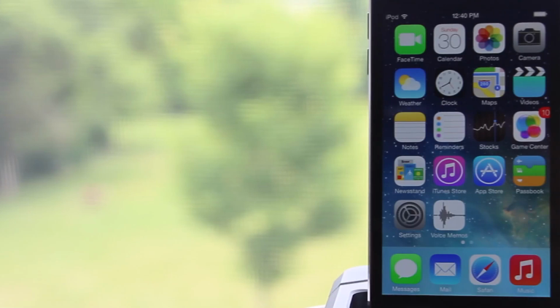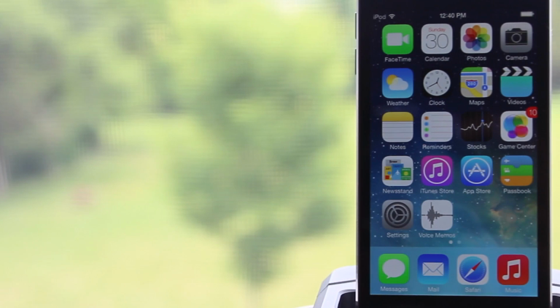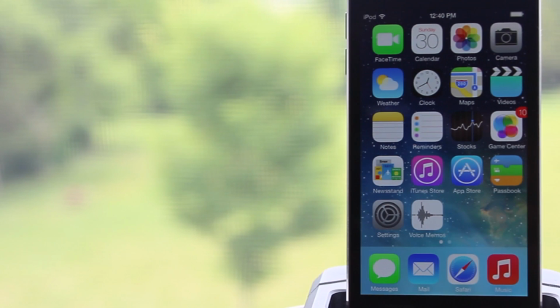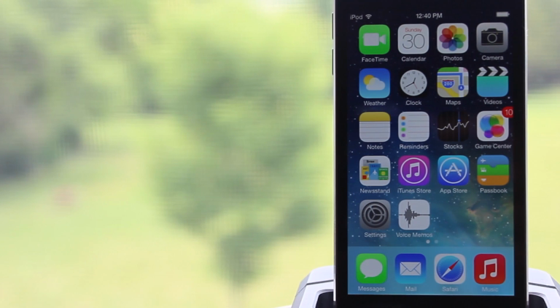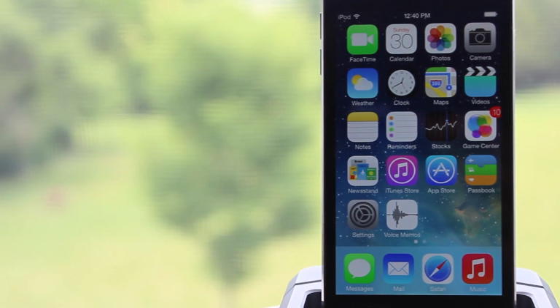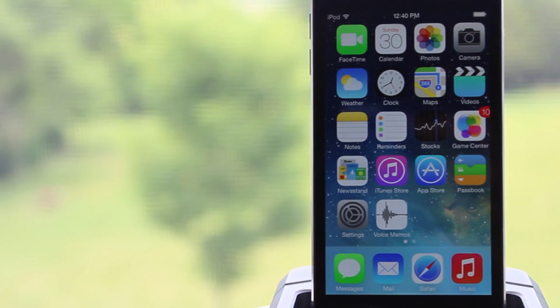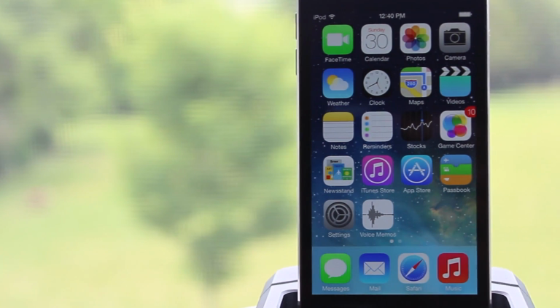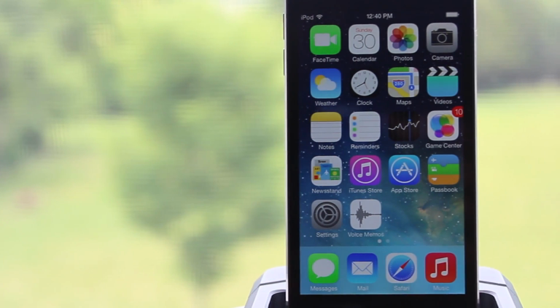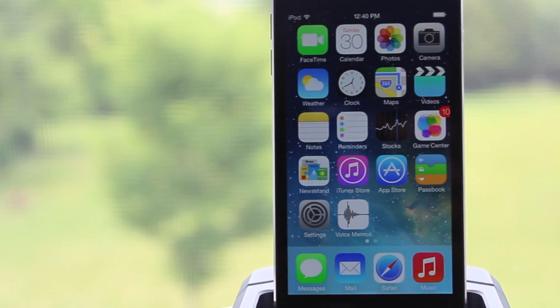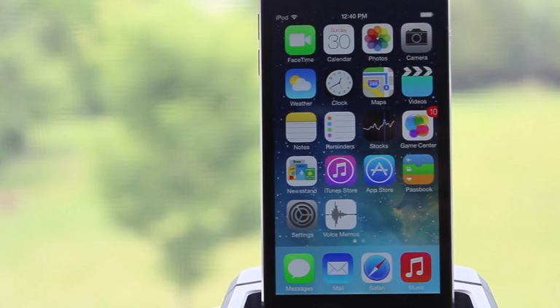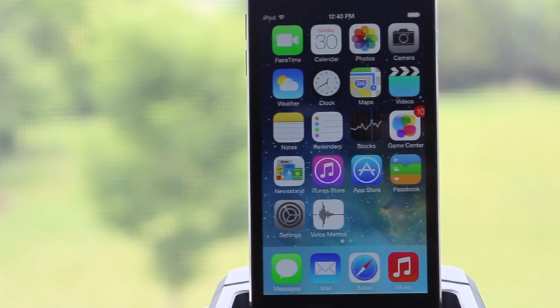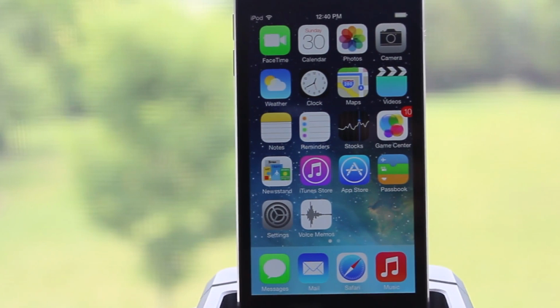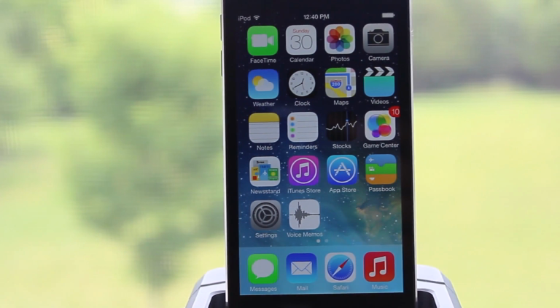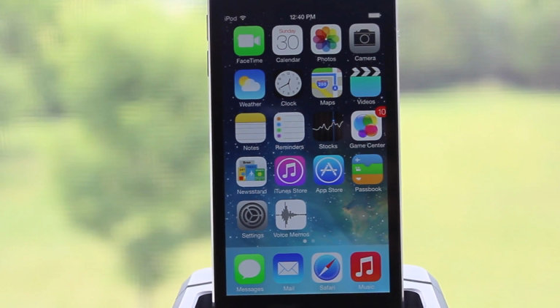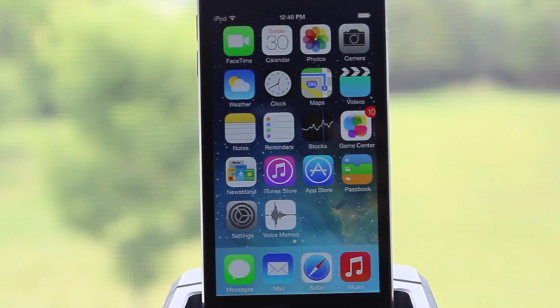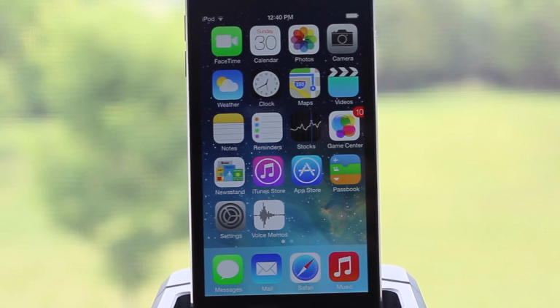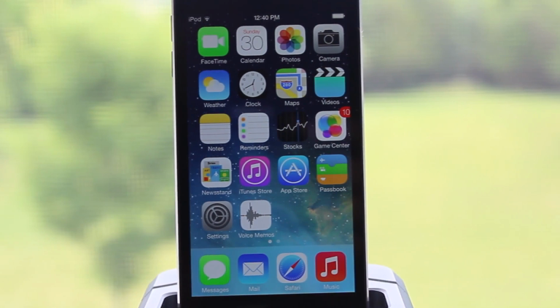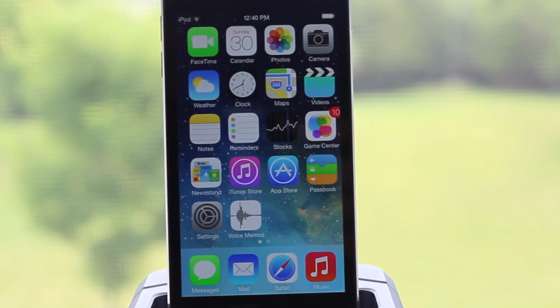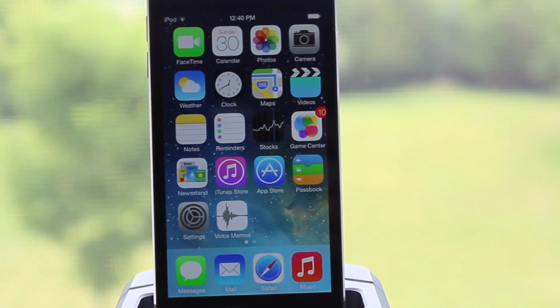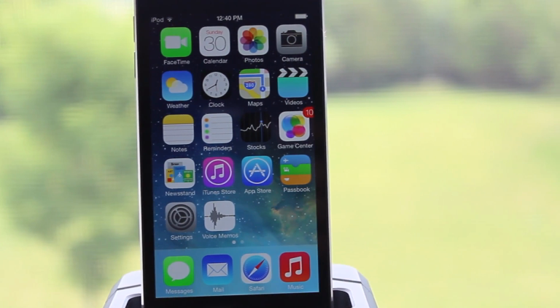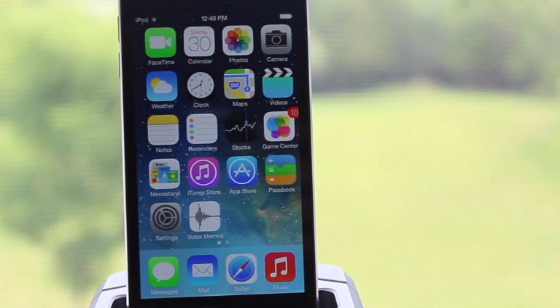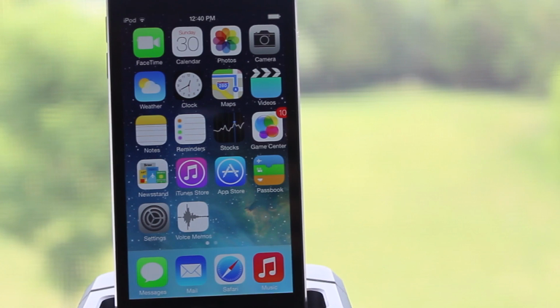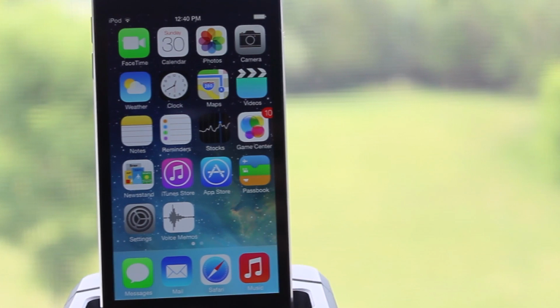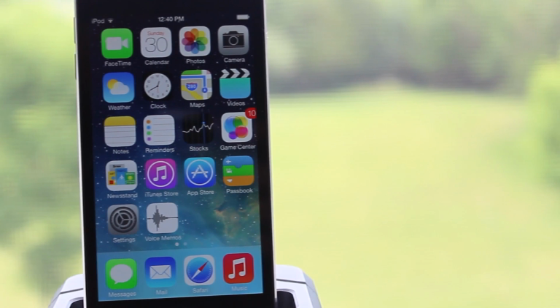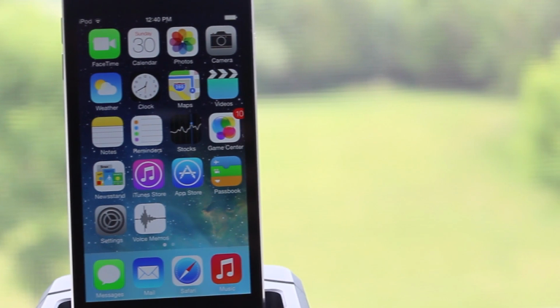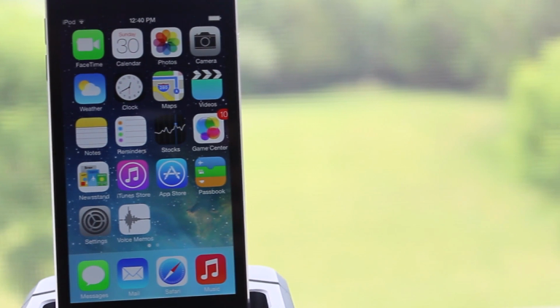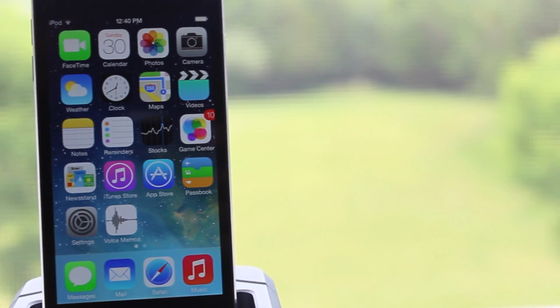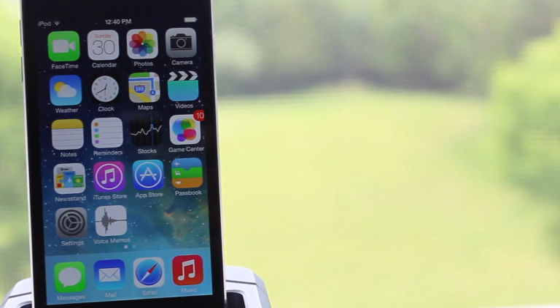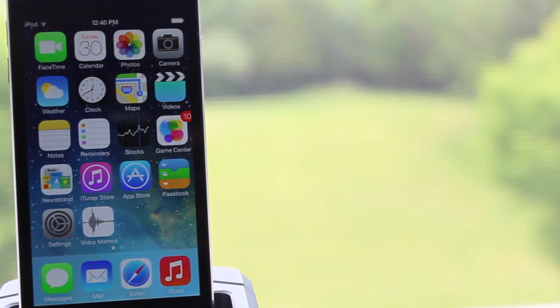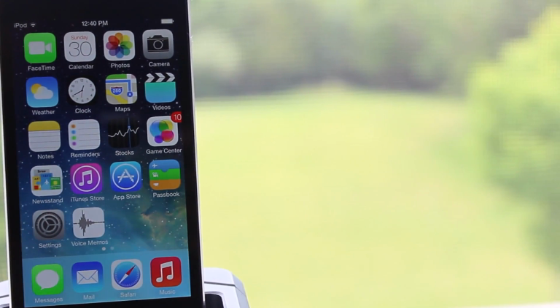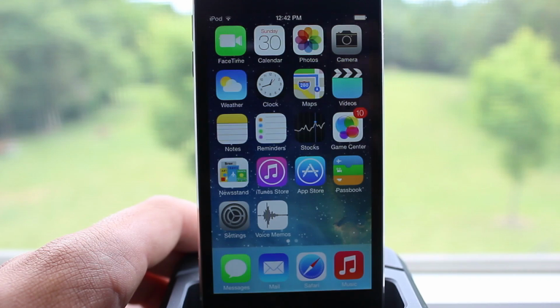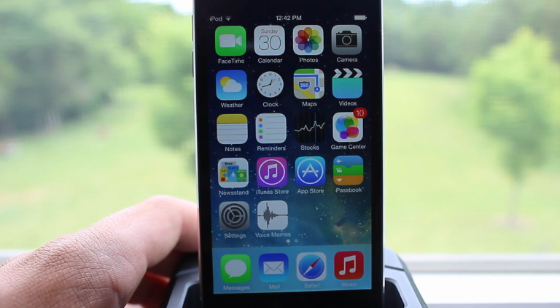Hey guys, Mitch here. Apple has seeded Beta 2 of its latest iOS 7 firmware, so let's go ahead and take a look at iOS 7 Beta 2's features.